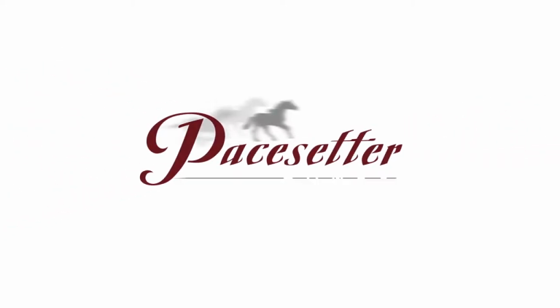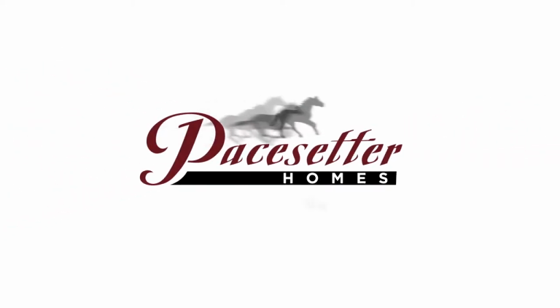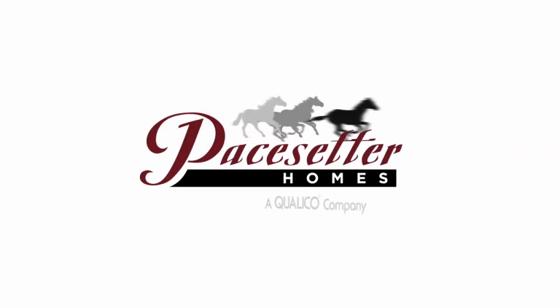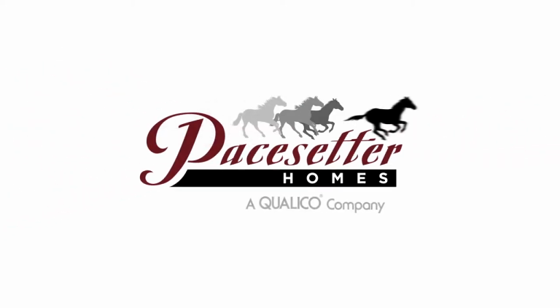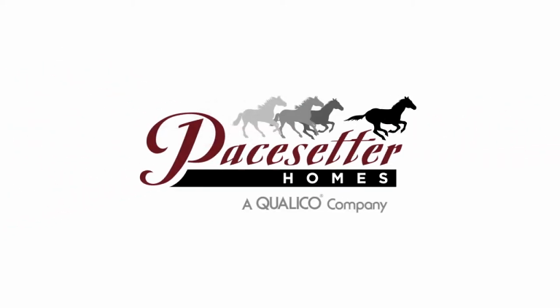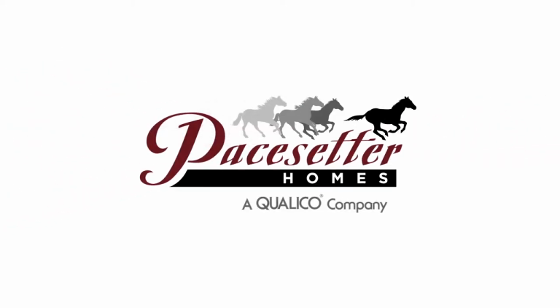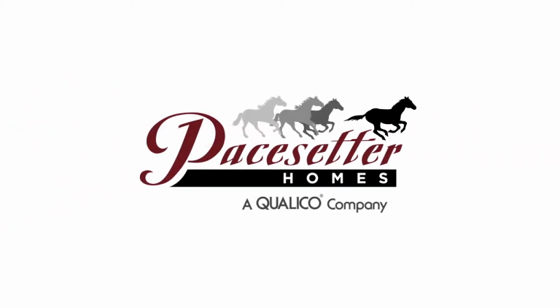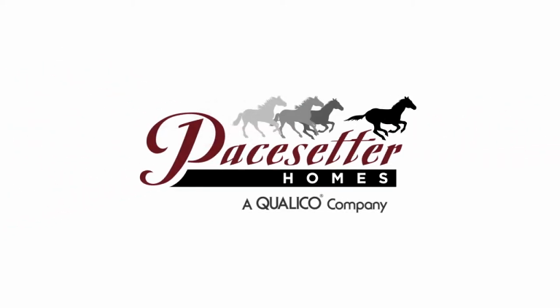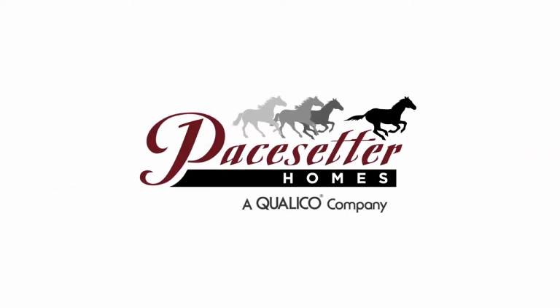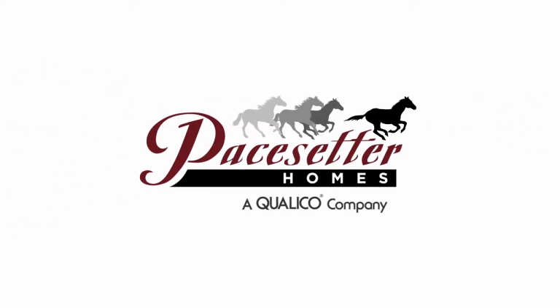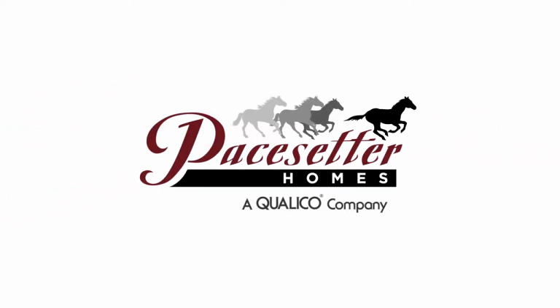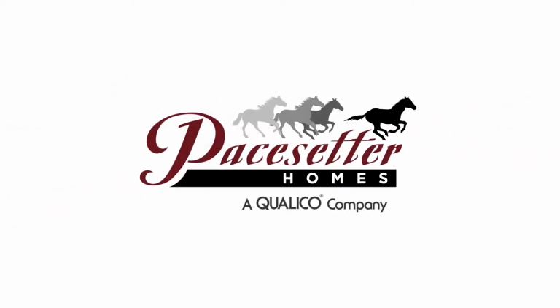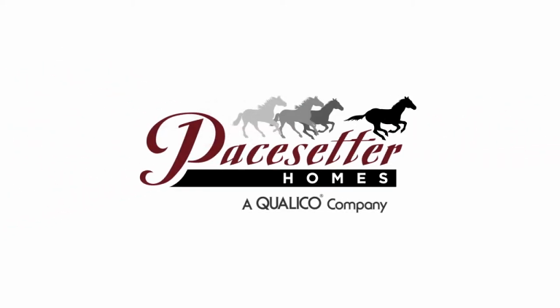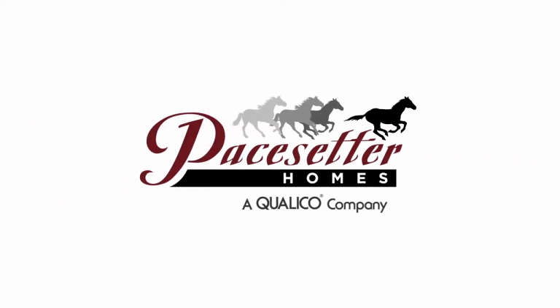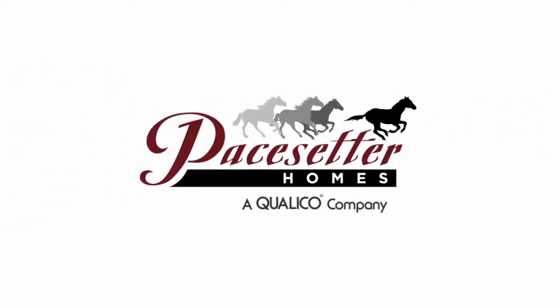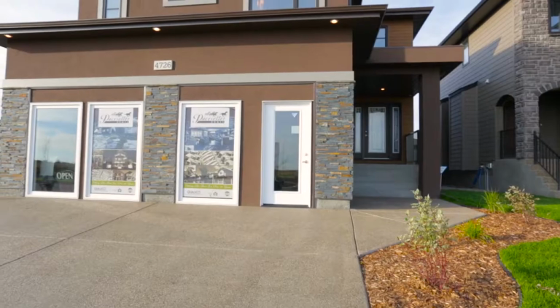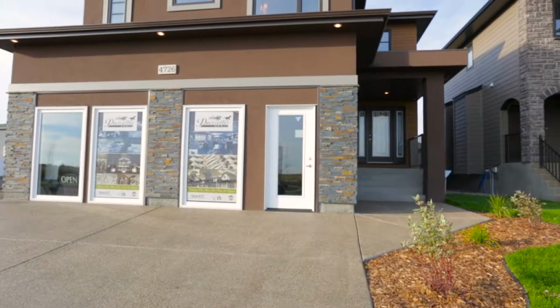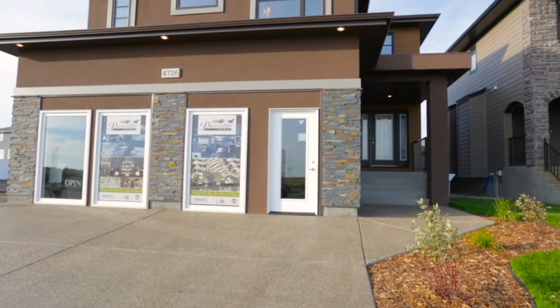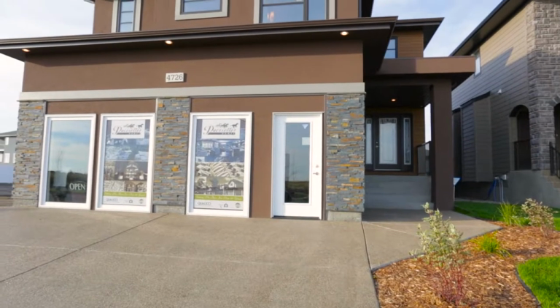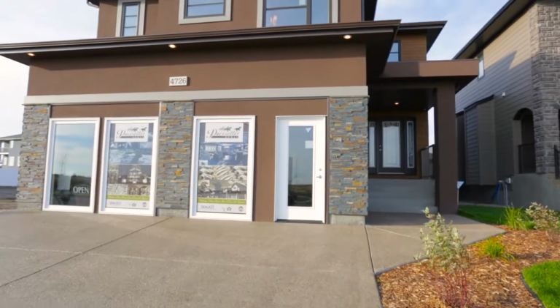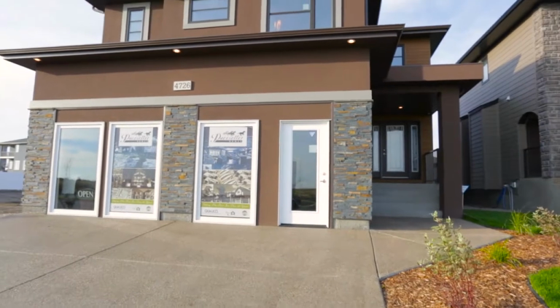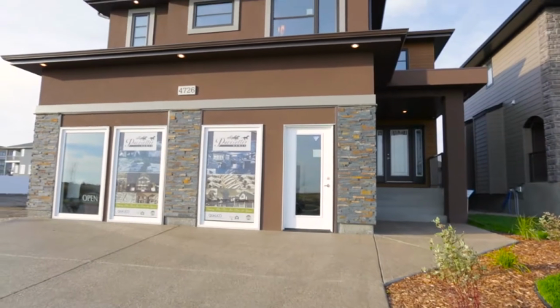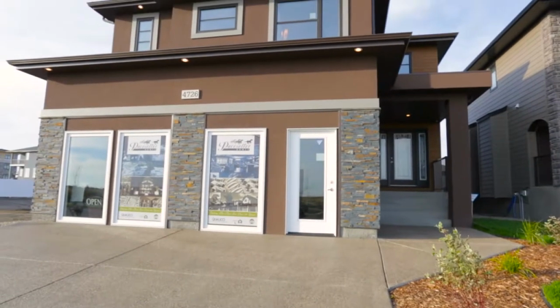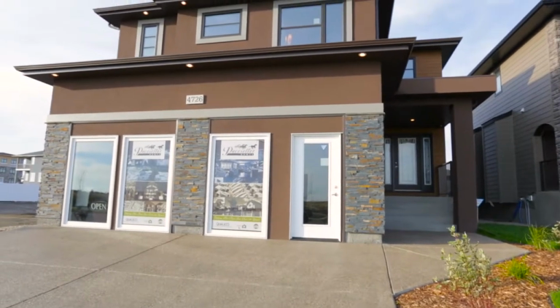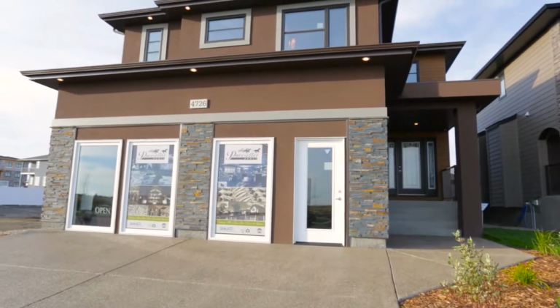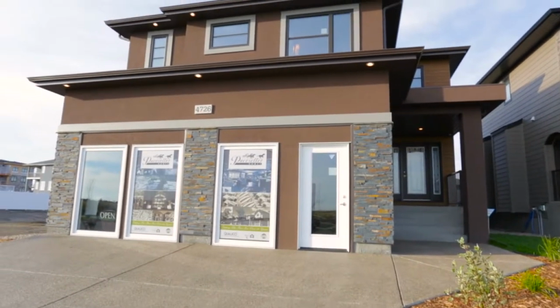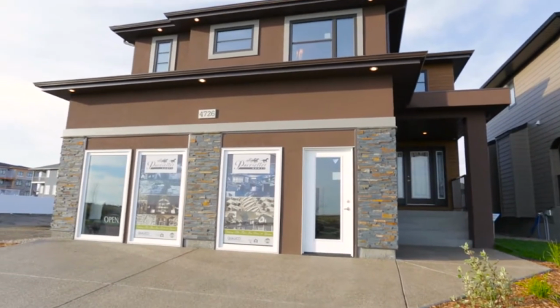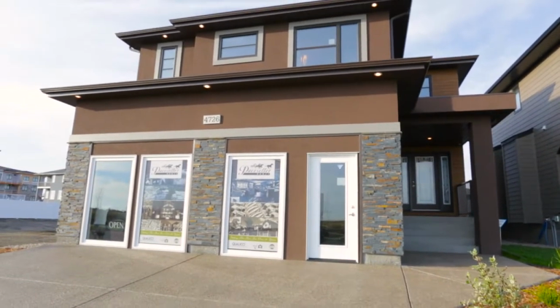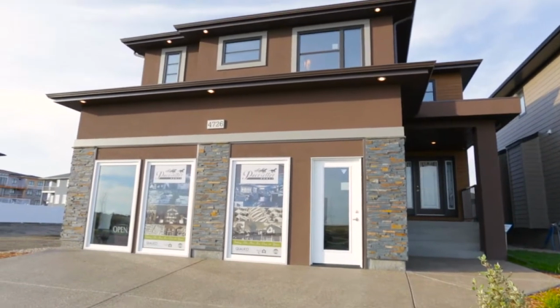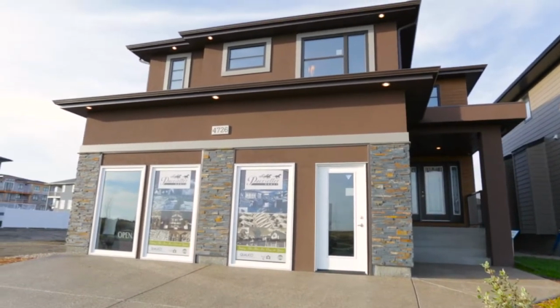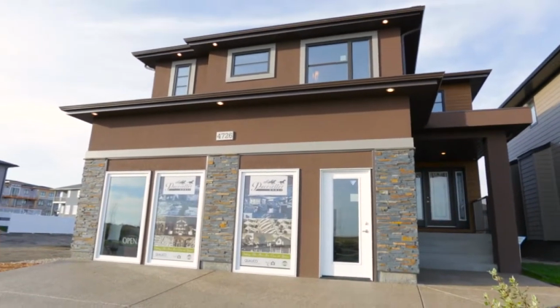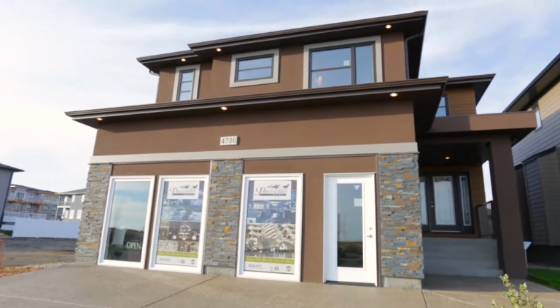Style, elegance, and functionality combined — the Palomino by Pacesetter makes your dream home a reality.